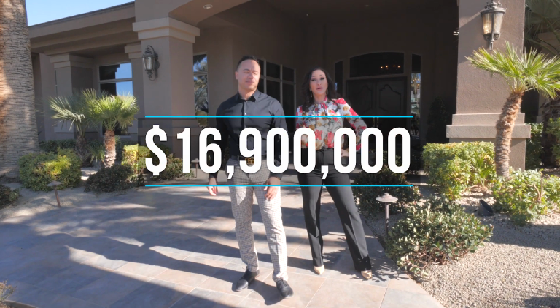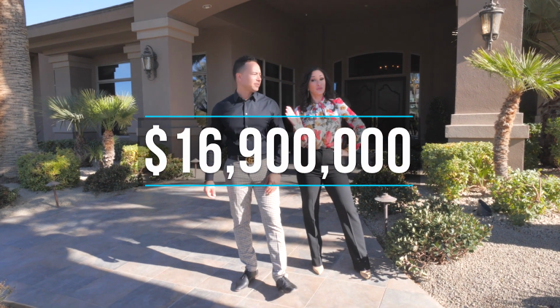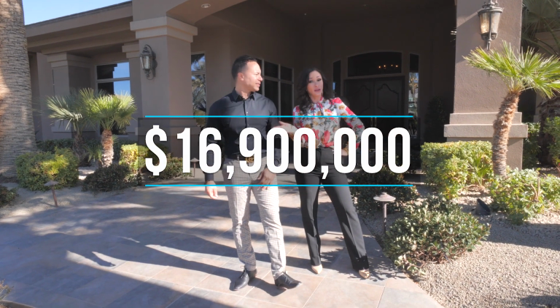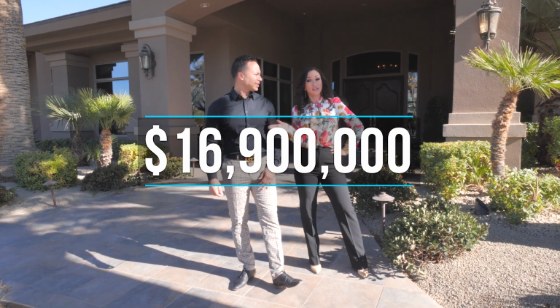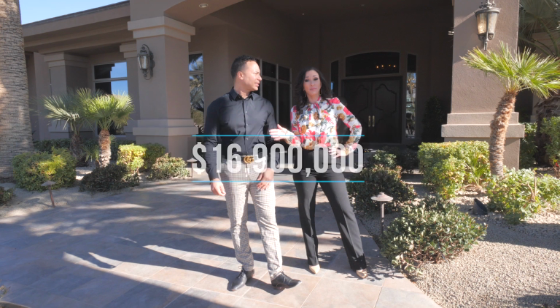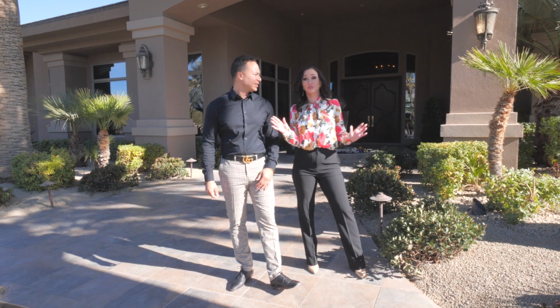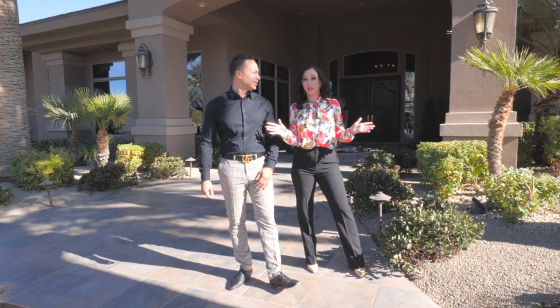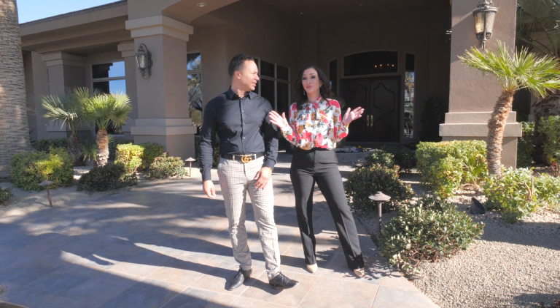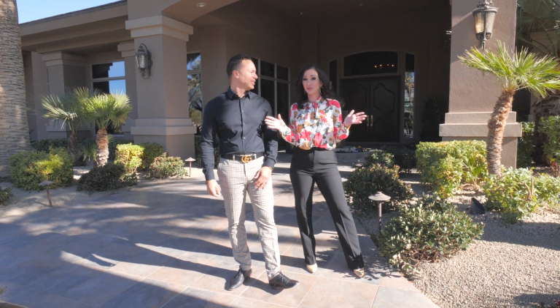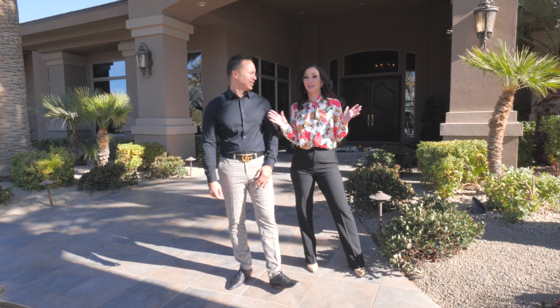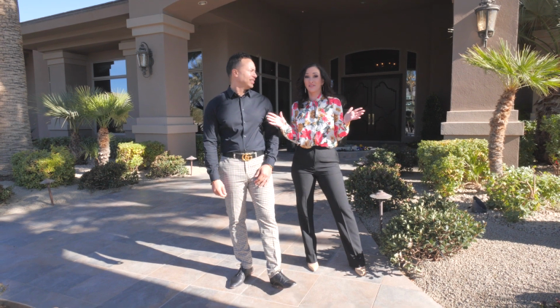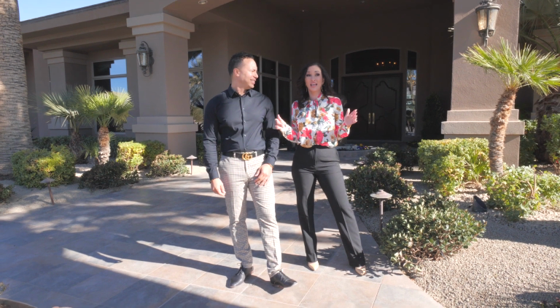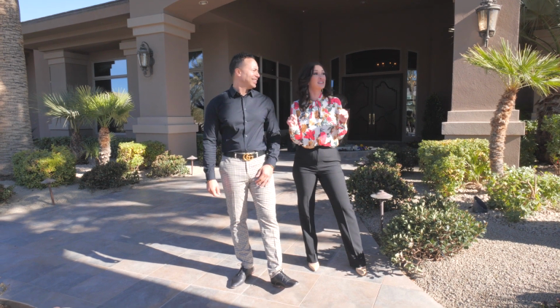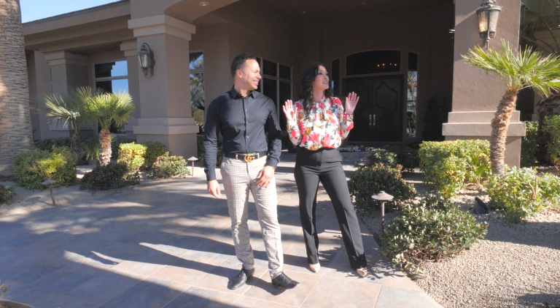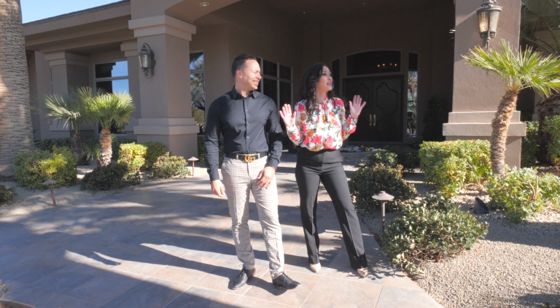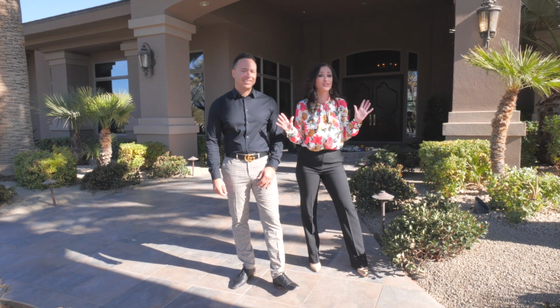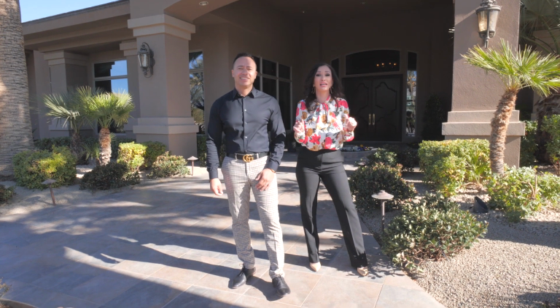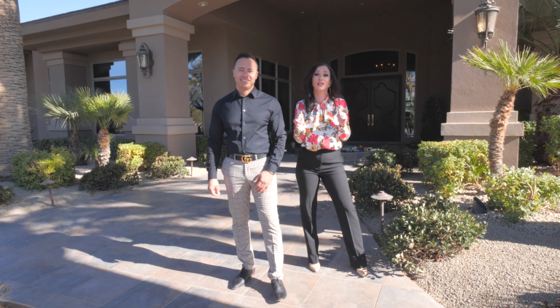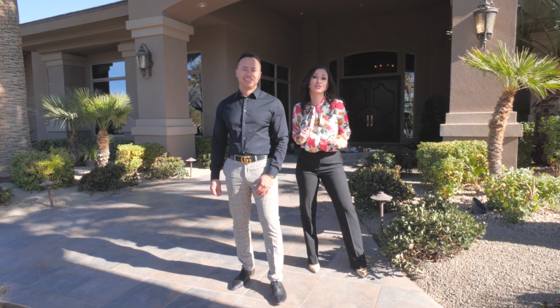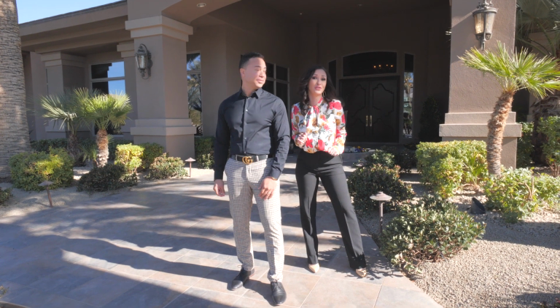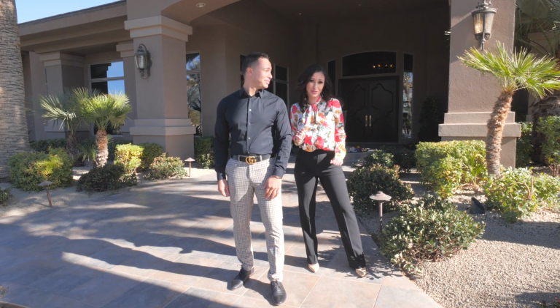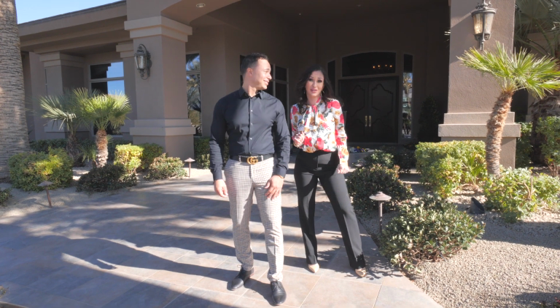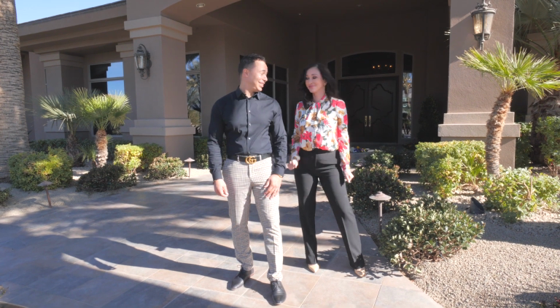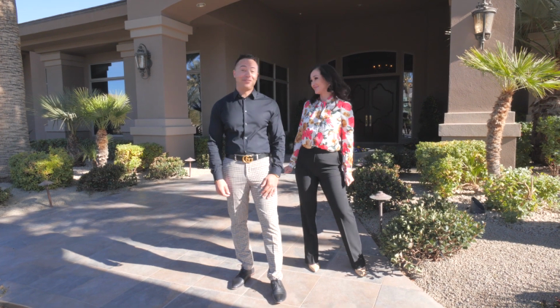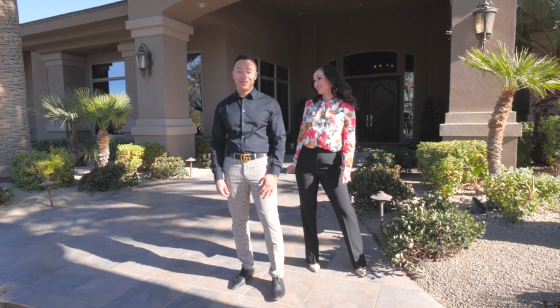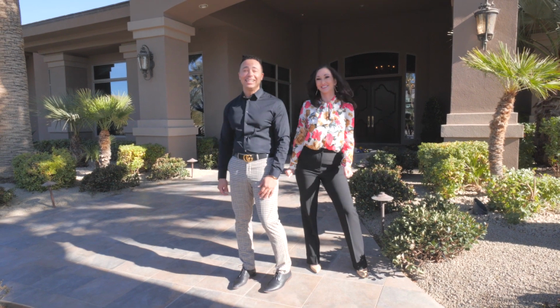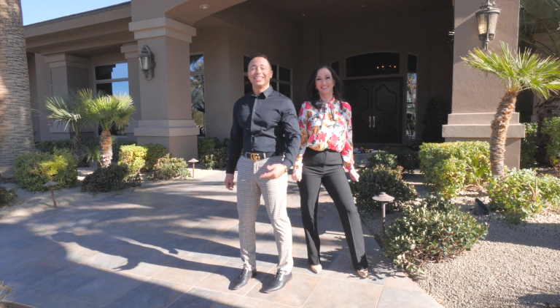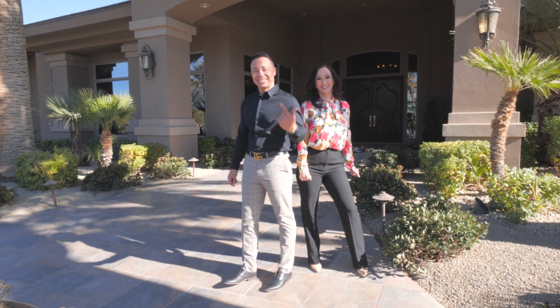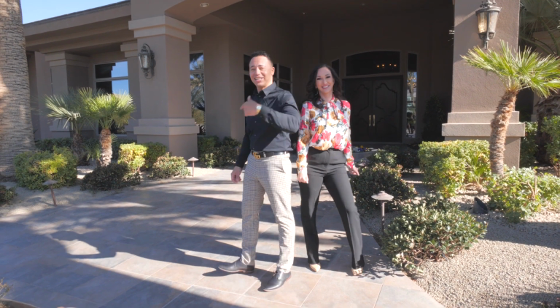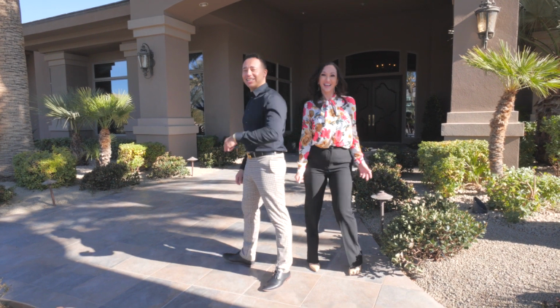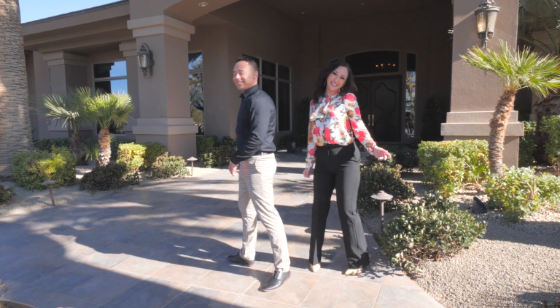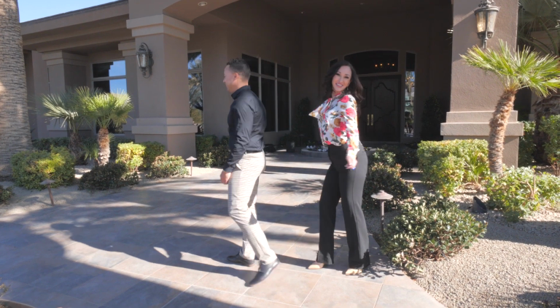Now if you want to talk about luxury resort living, this is literally a luxury resort. Let's take a look — let's go!